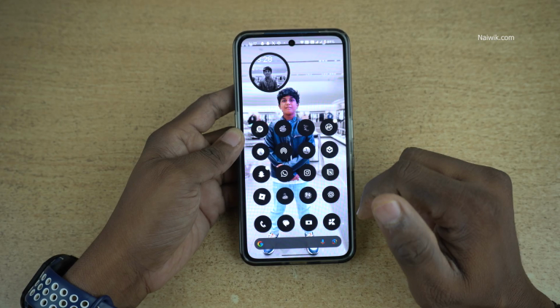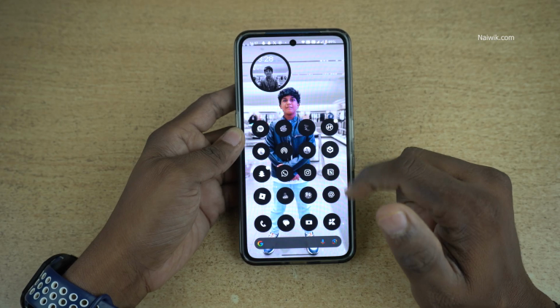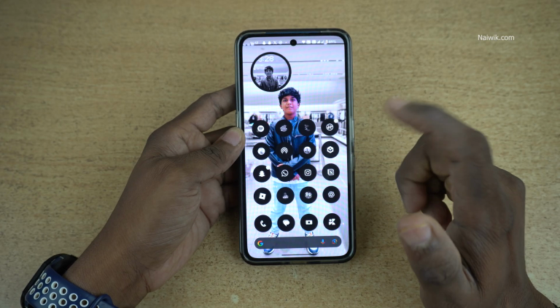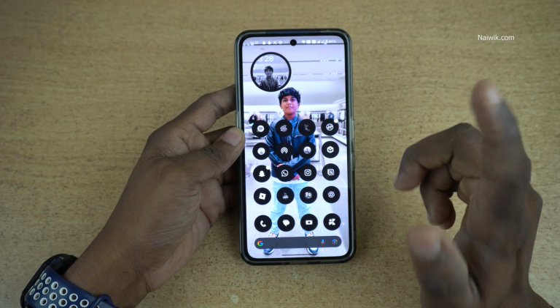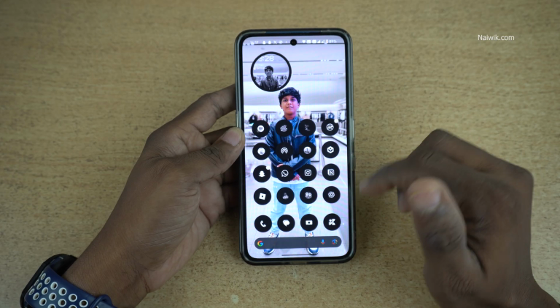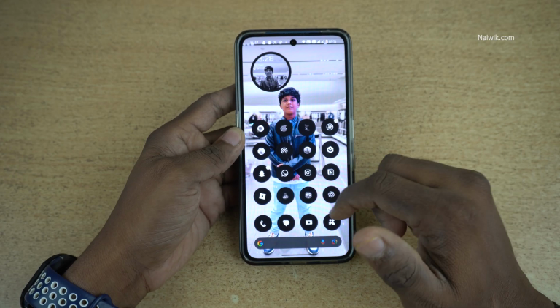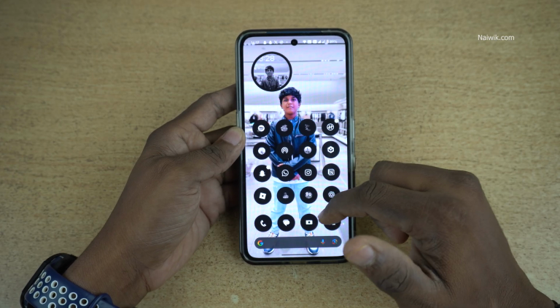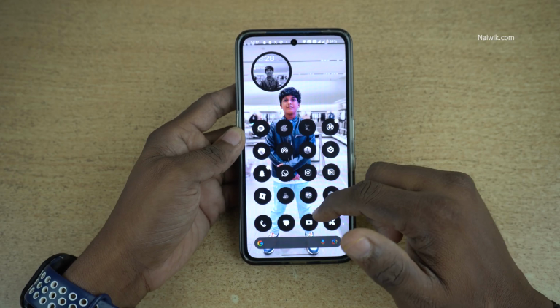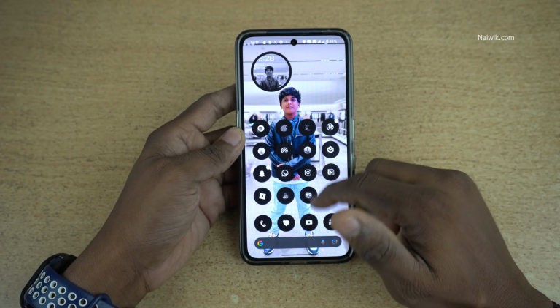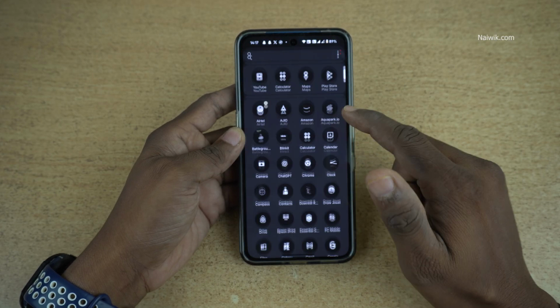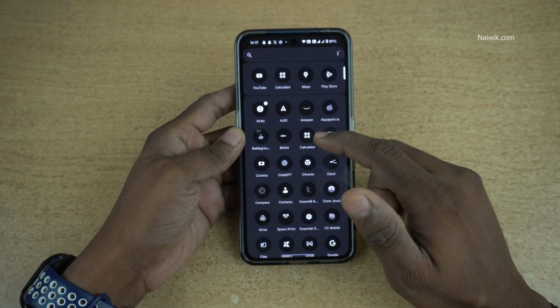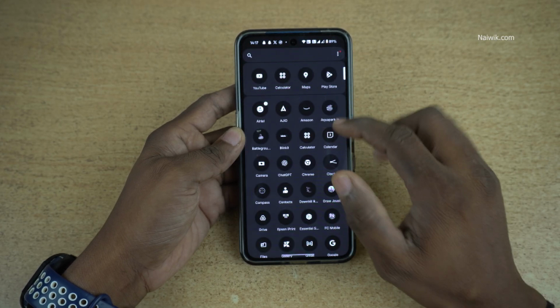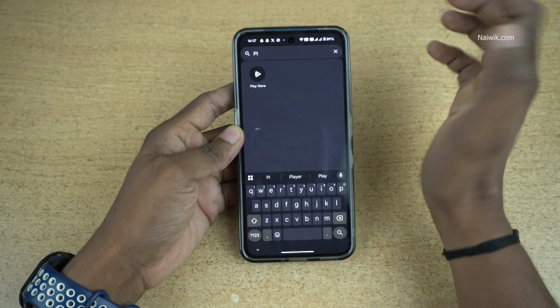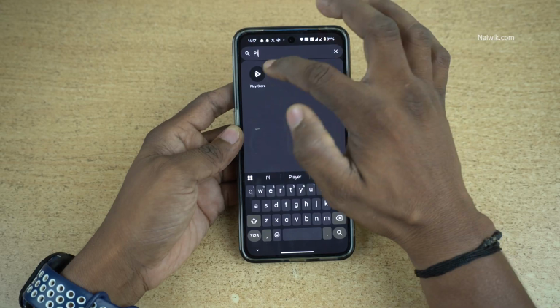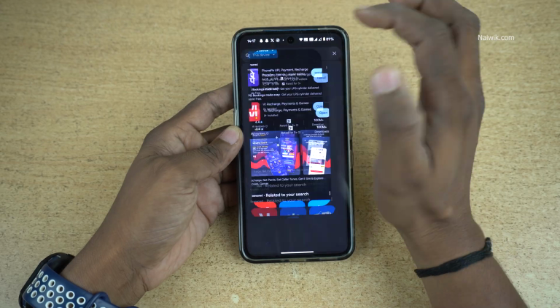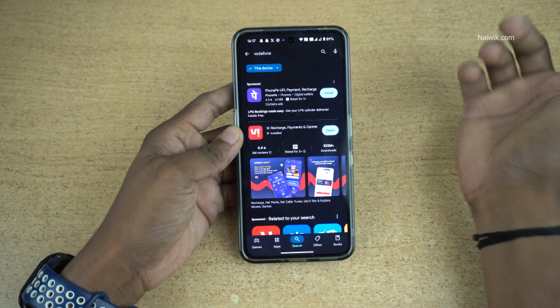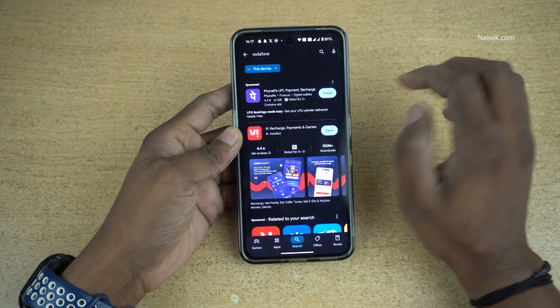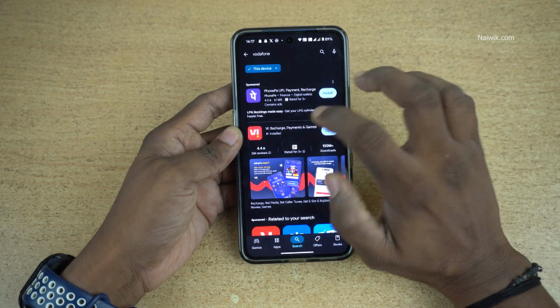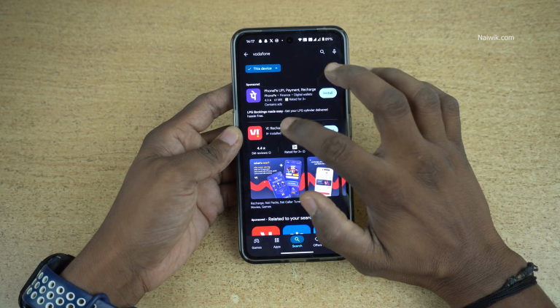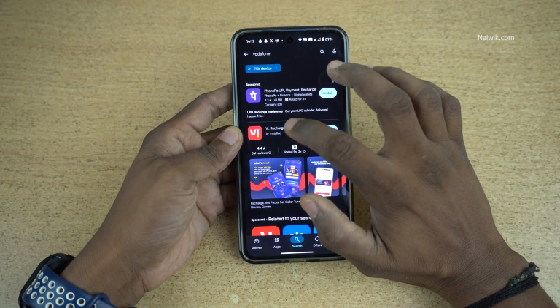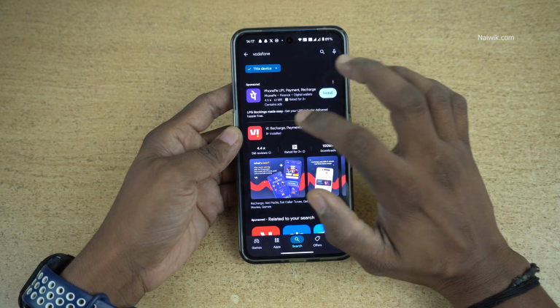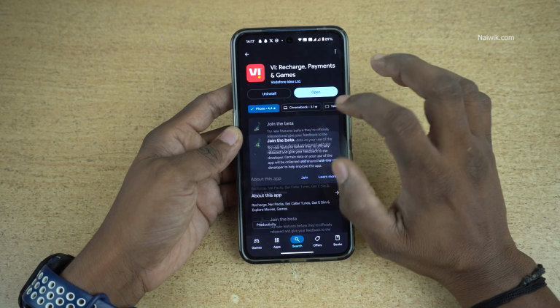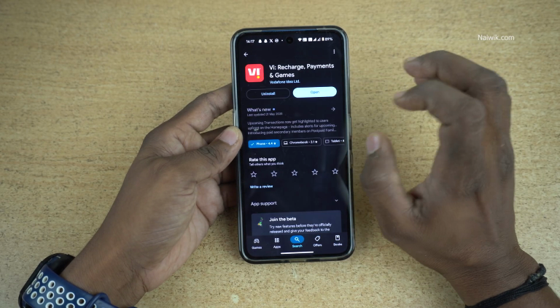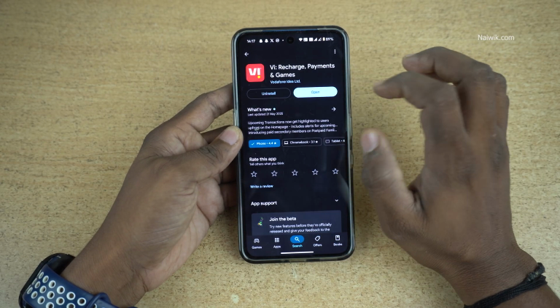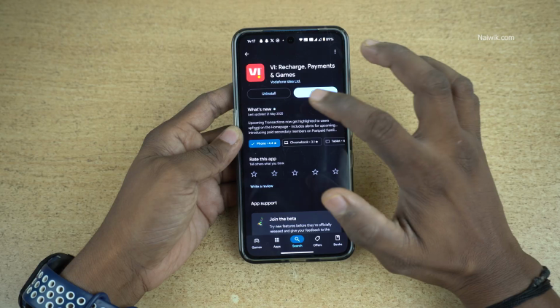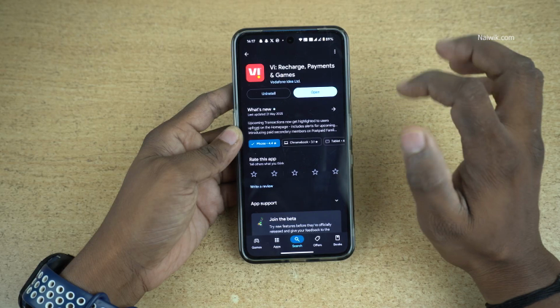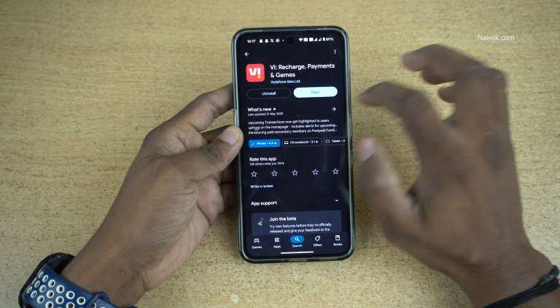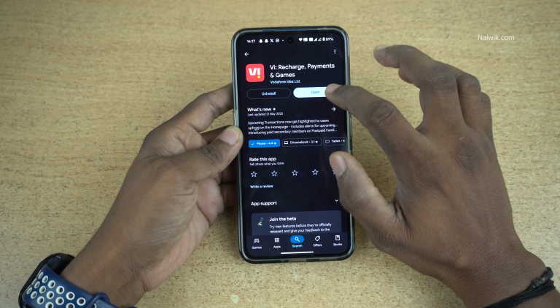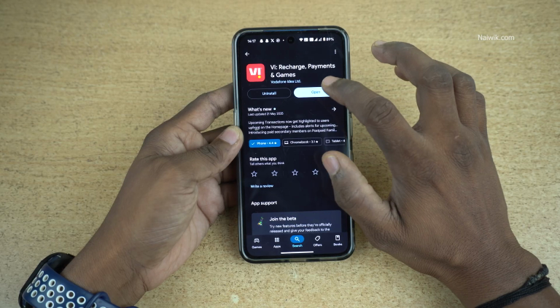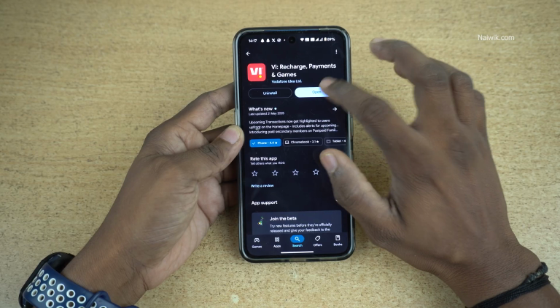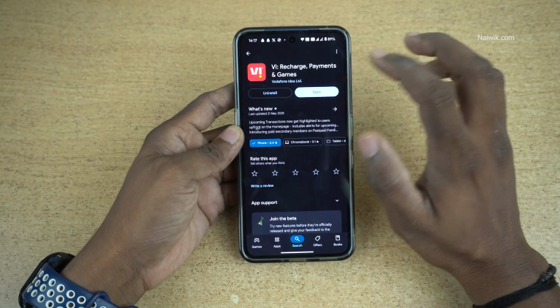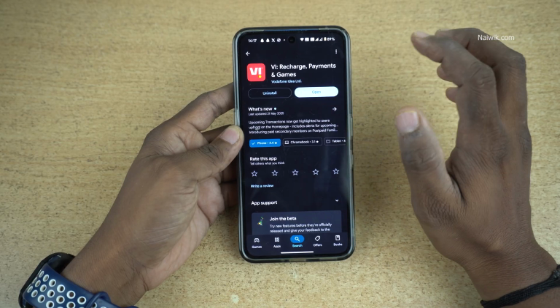First thing which you need to do is open the Play Store or App Store and install the VI app. Click on Open.